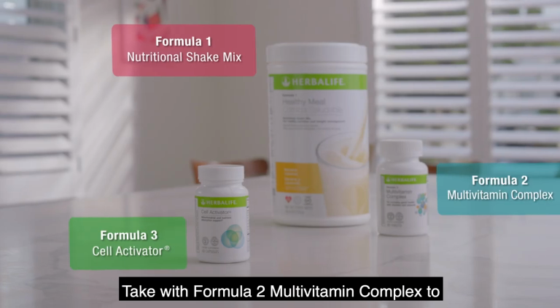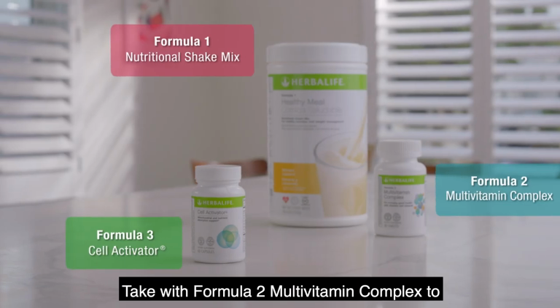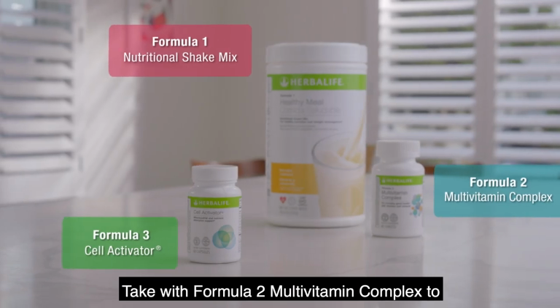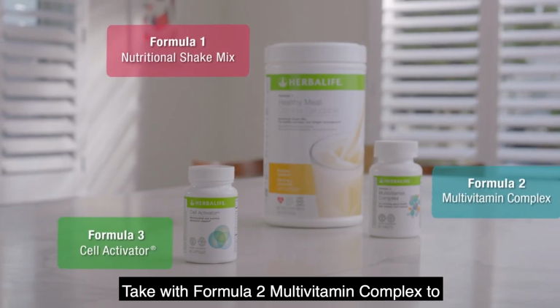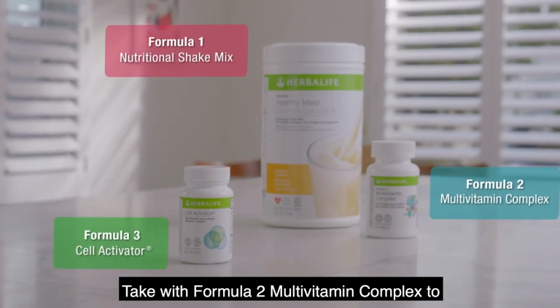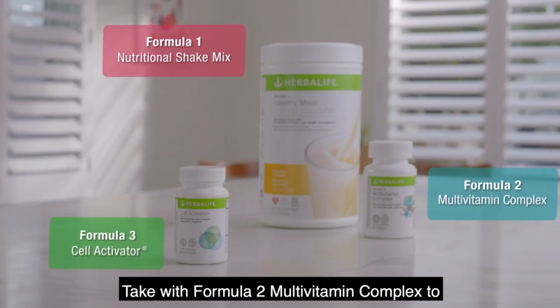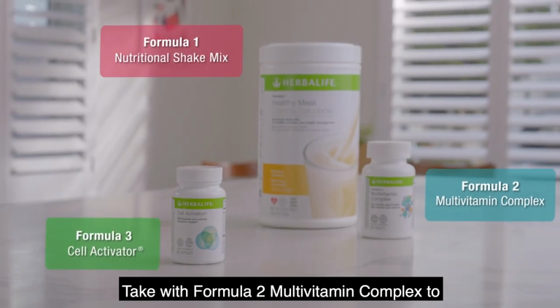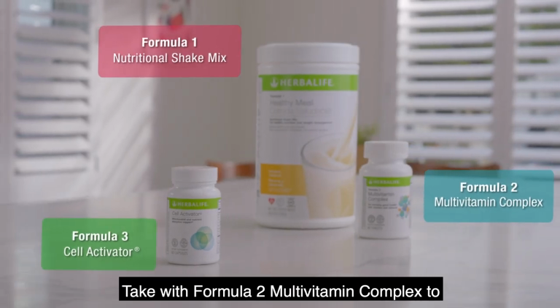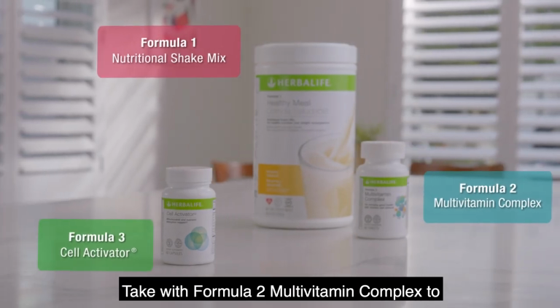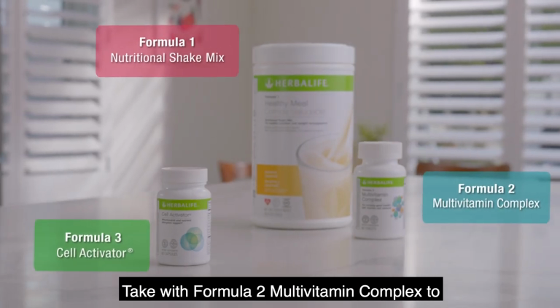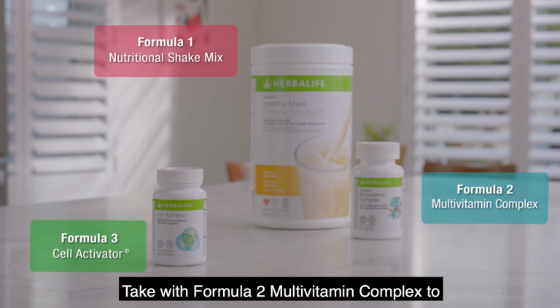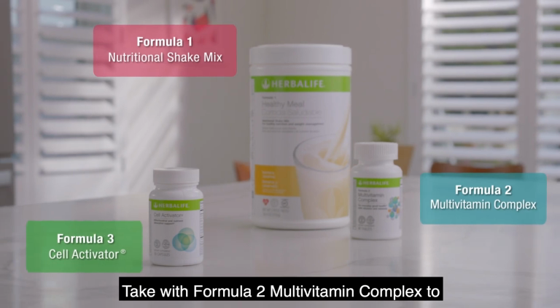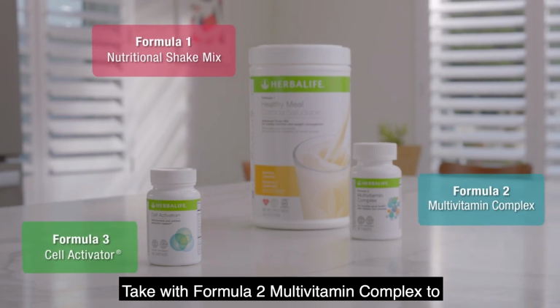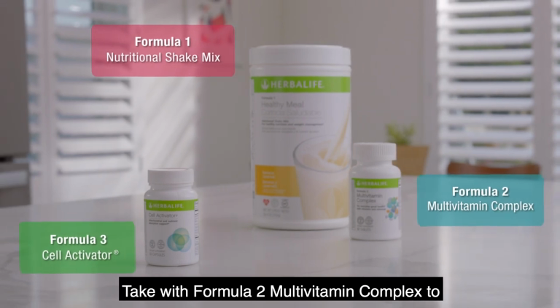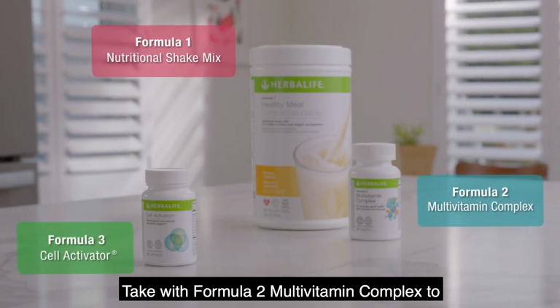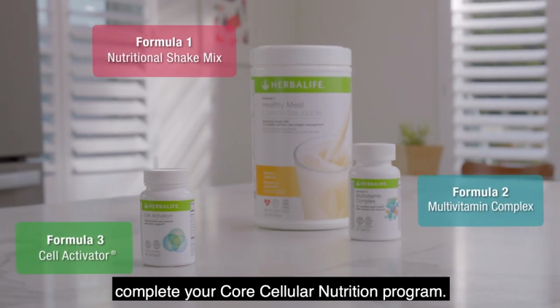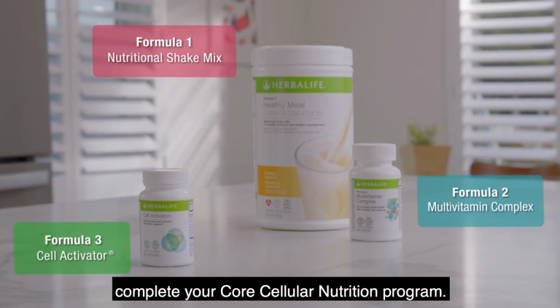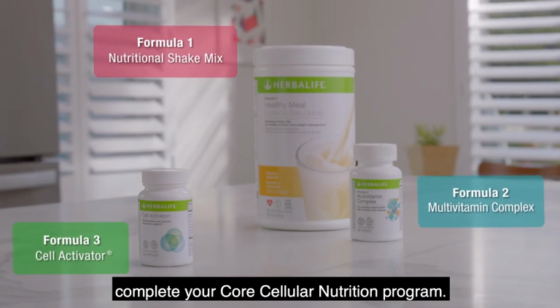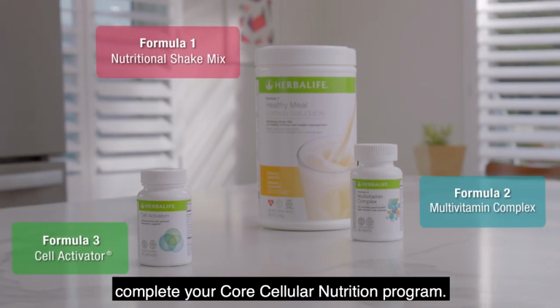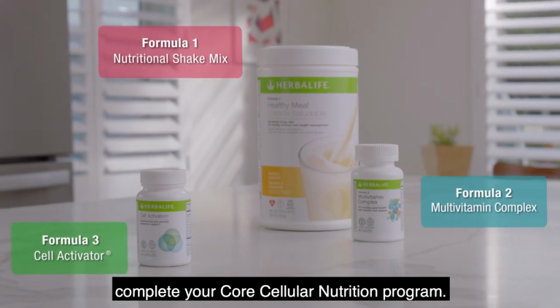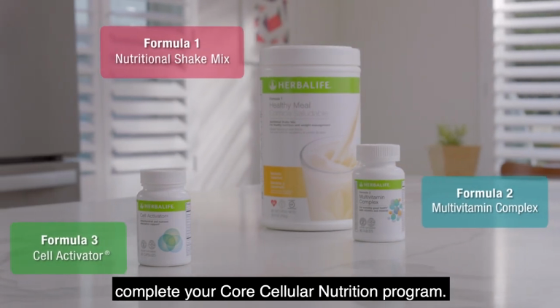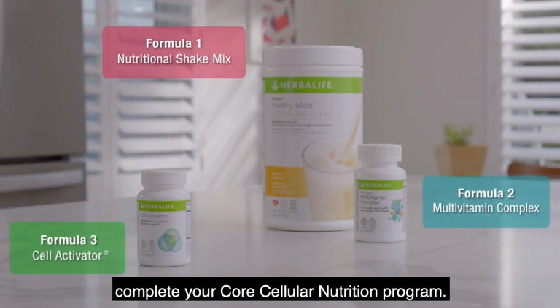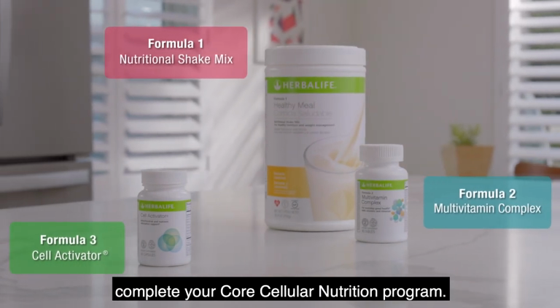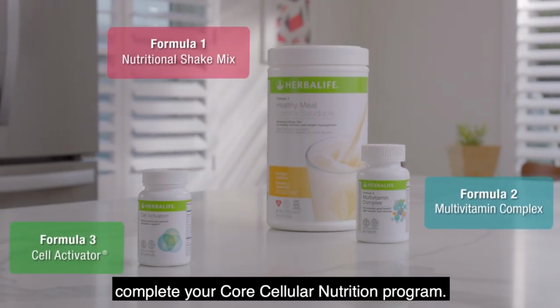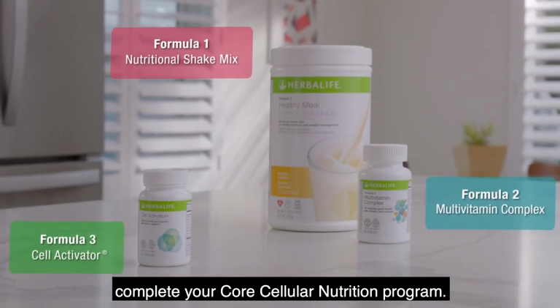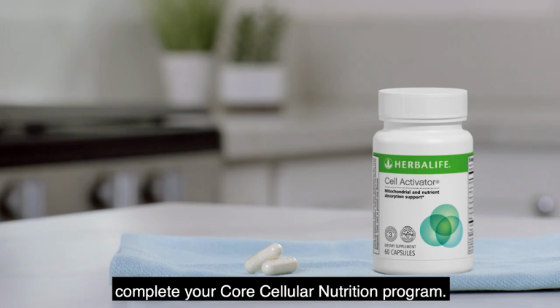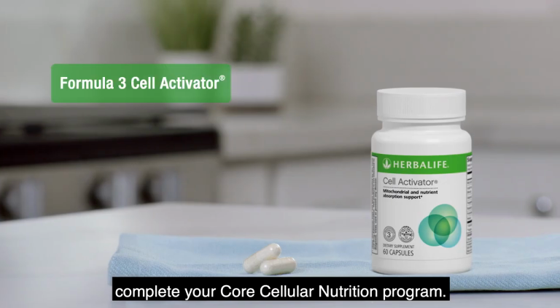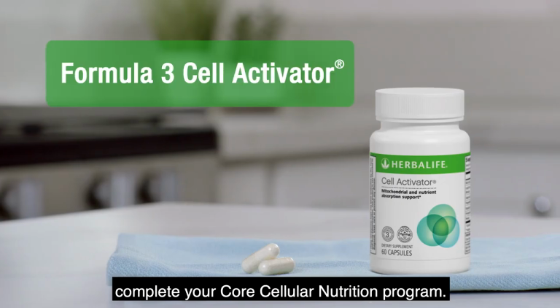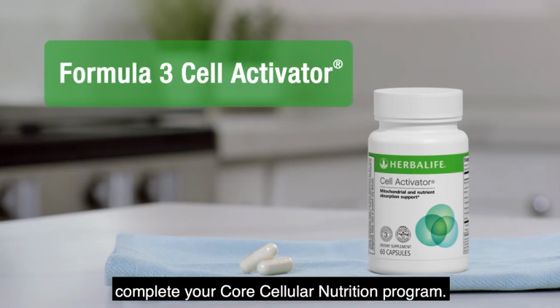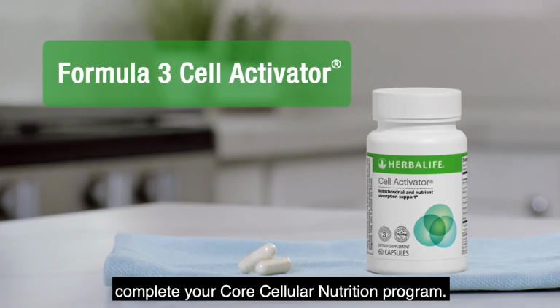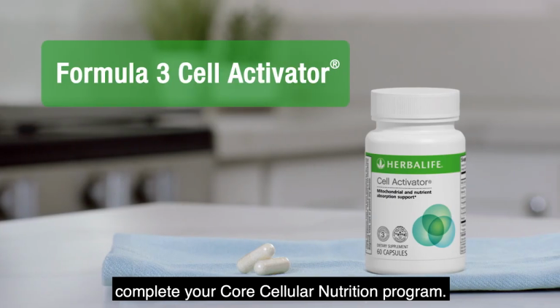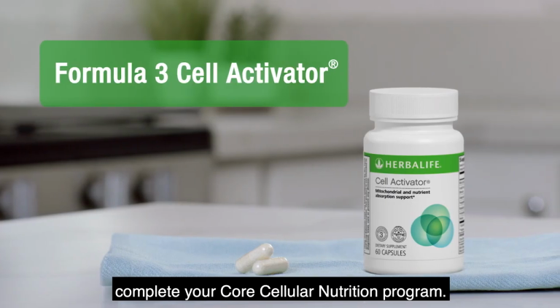Take with Formula 2 Multivitamin Complex to complete your core cellular nutrition program.